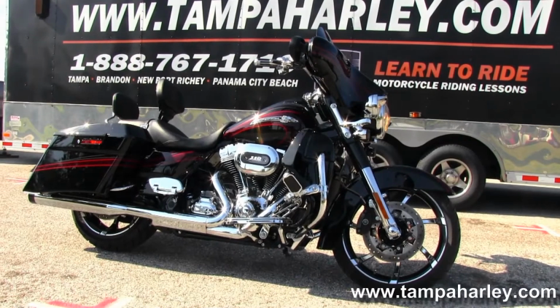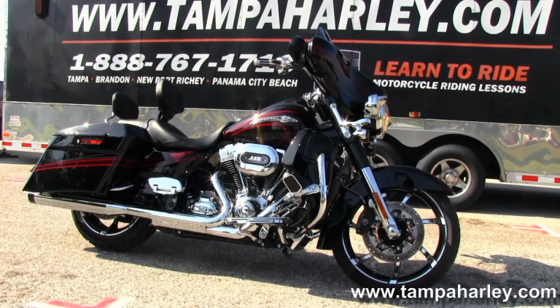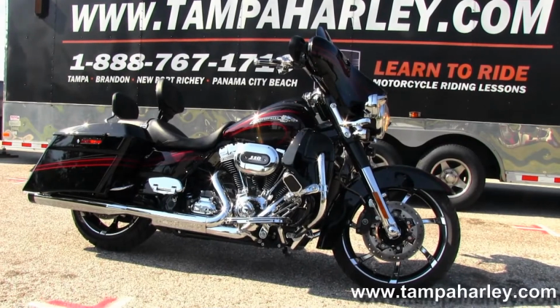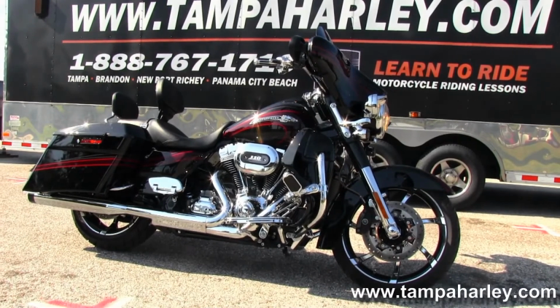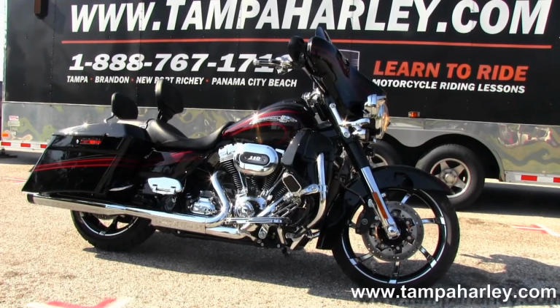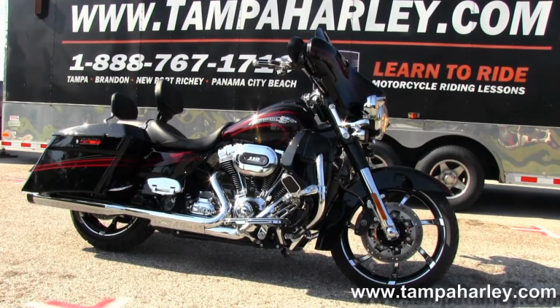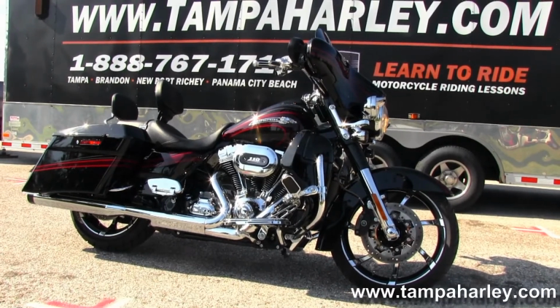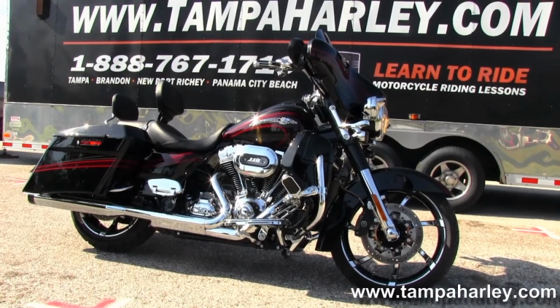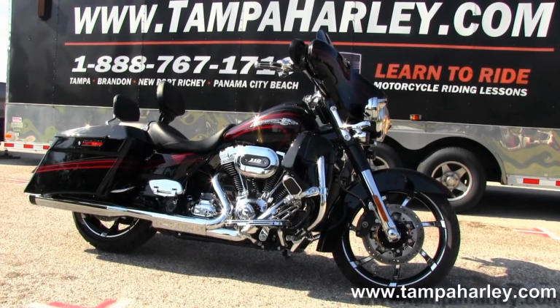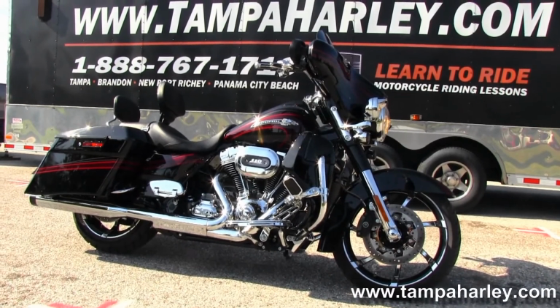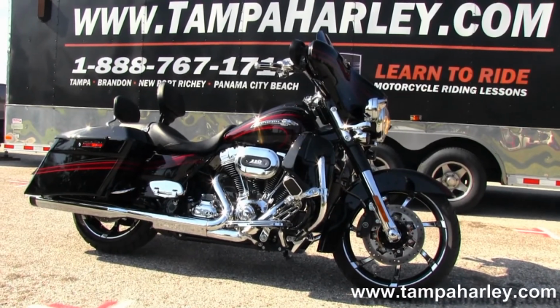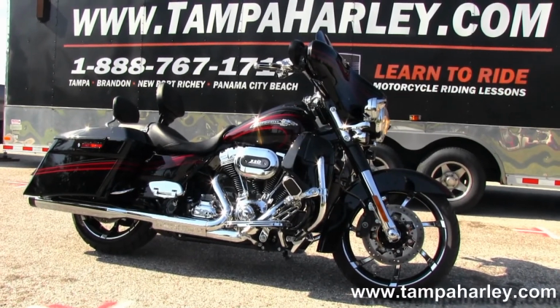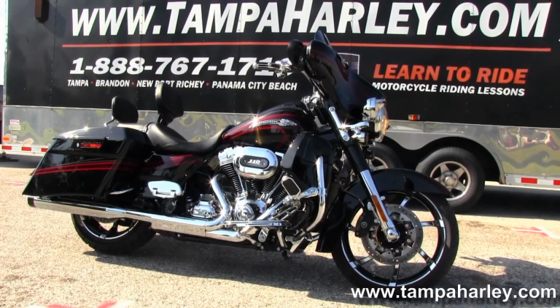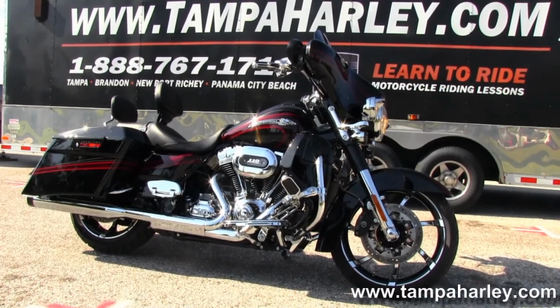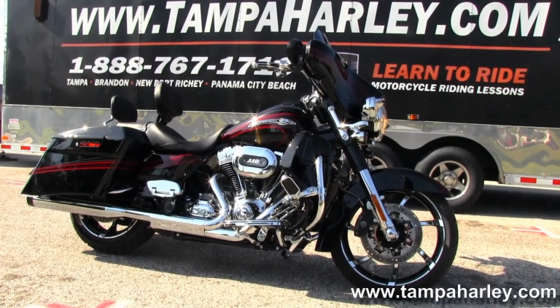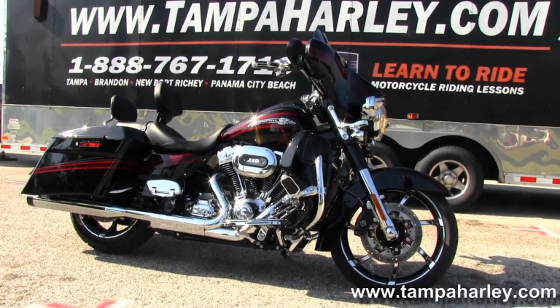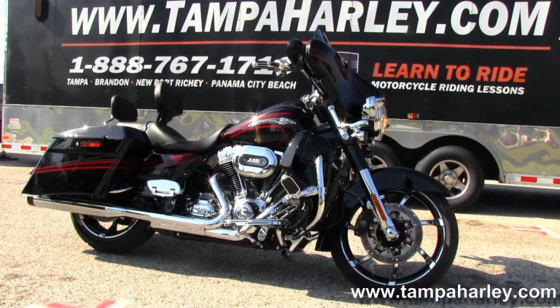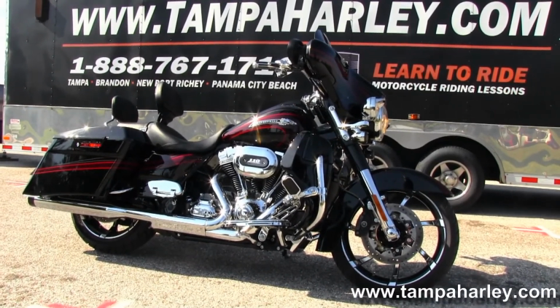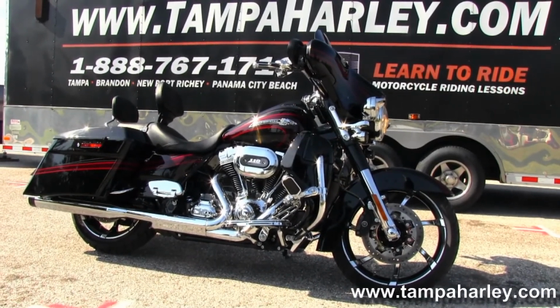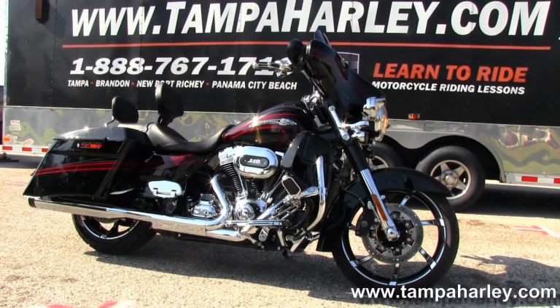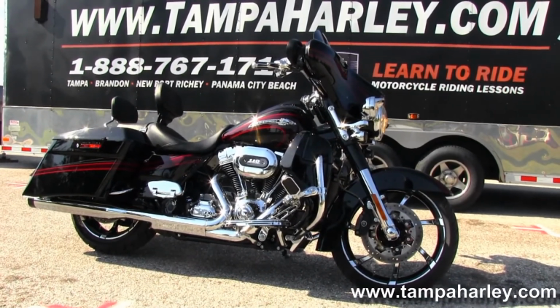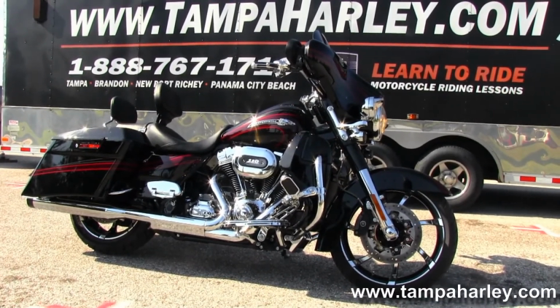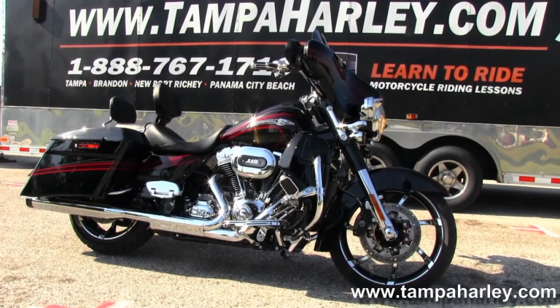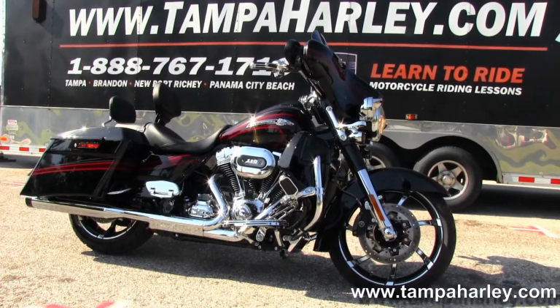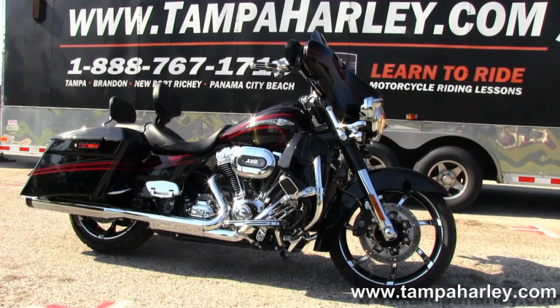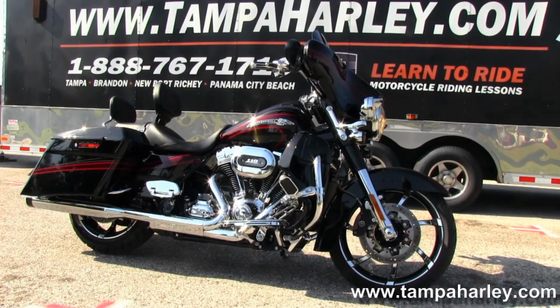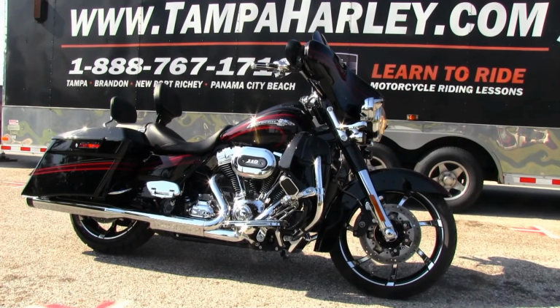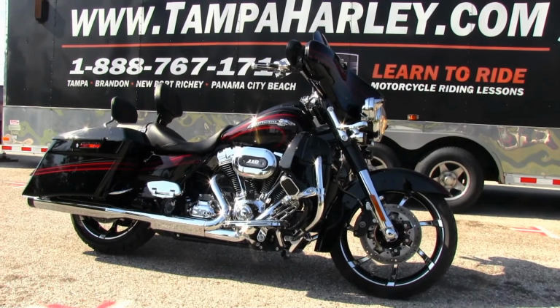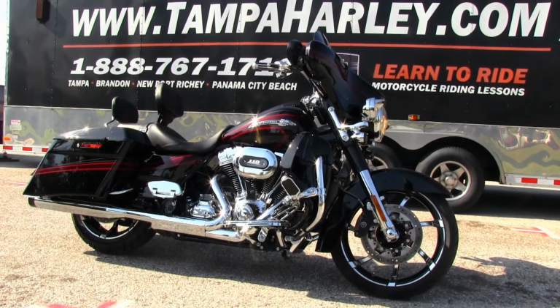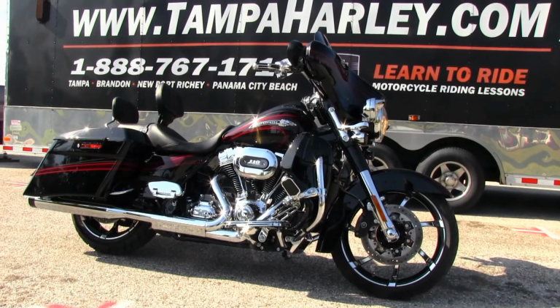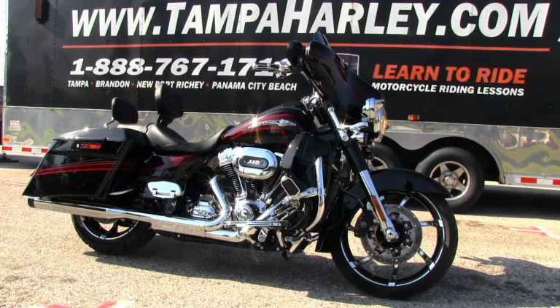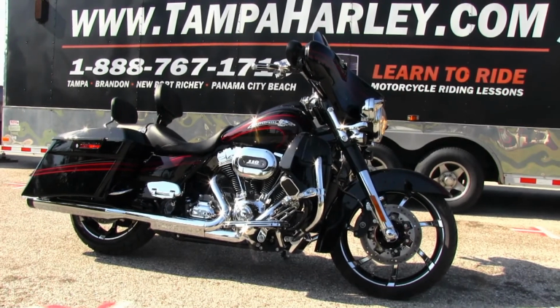We're always open 24-7. And remember to have one amazing, numero uno, Radical Harley Day.